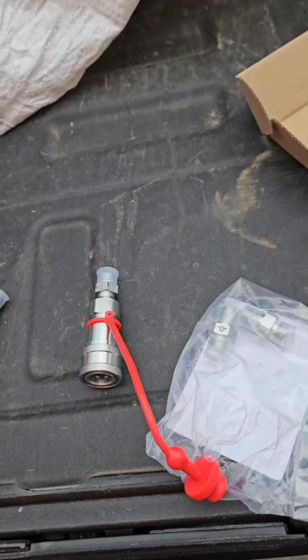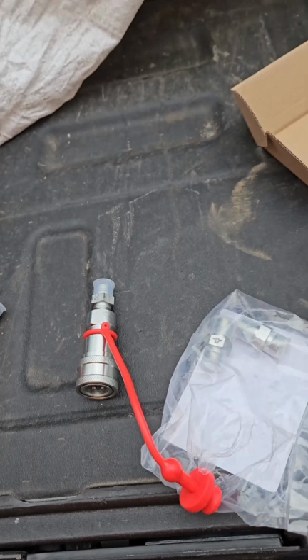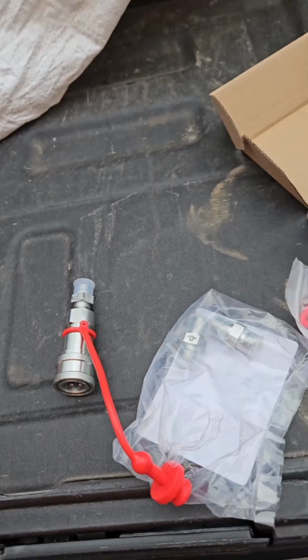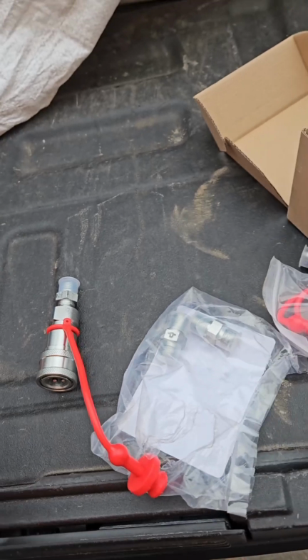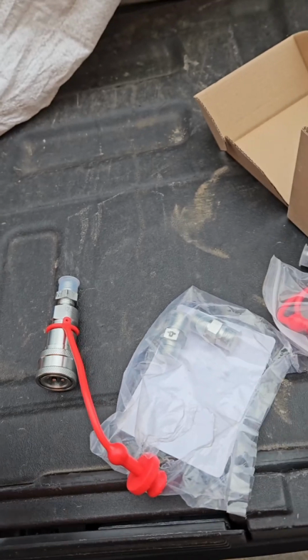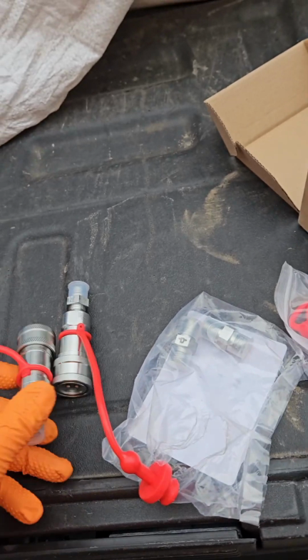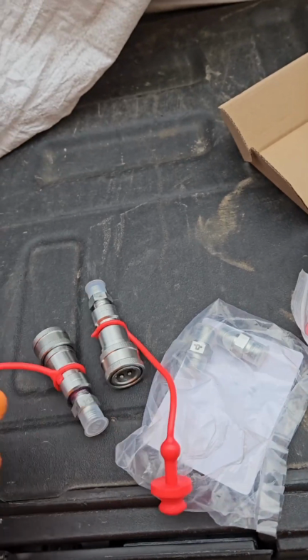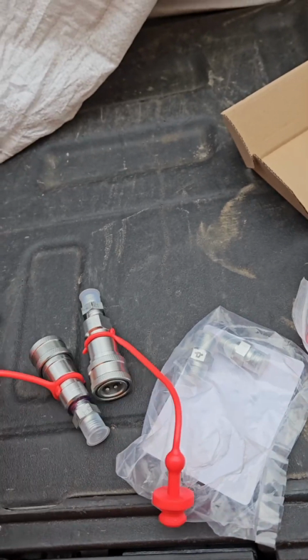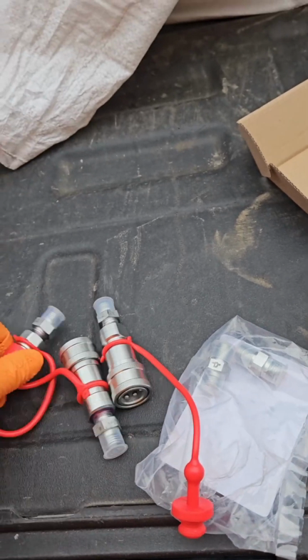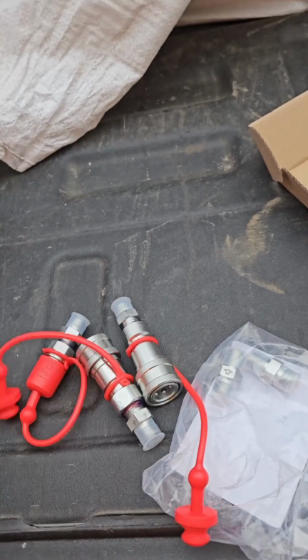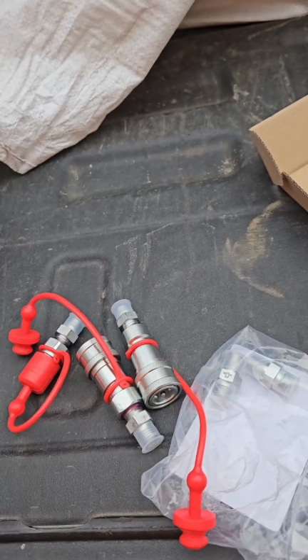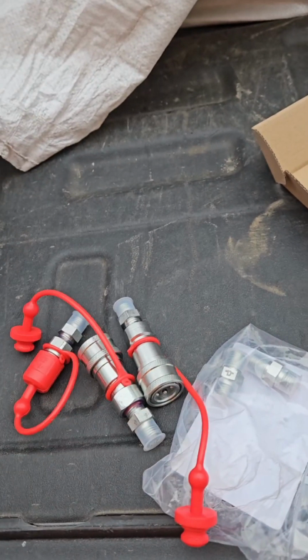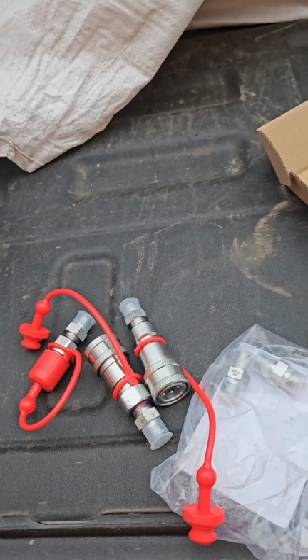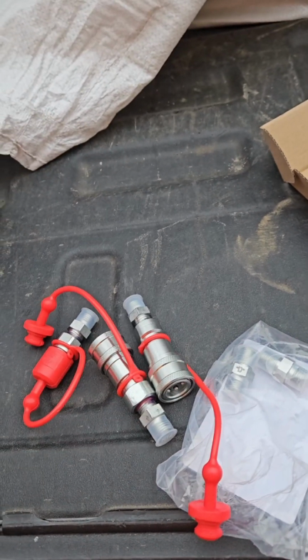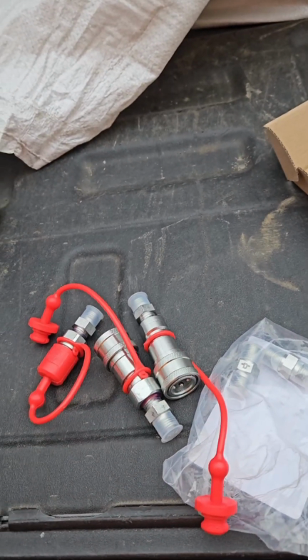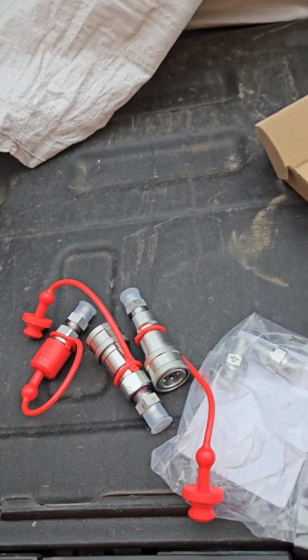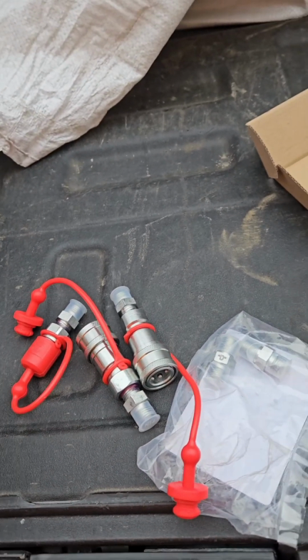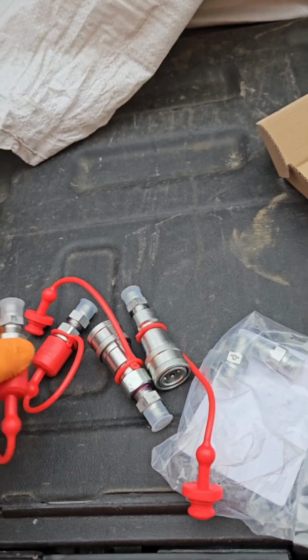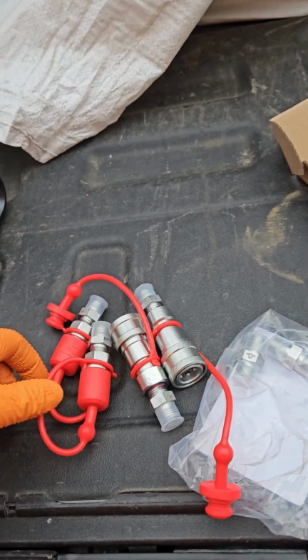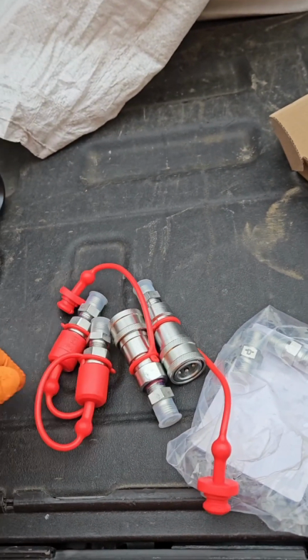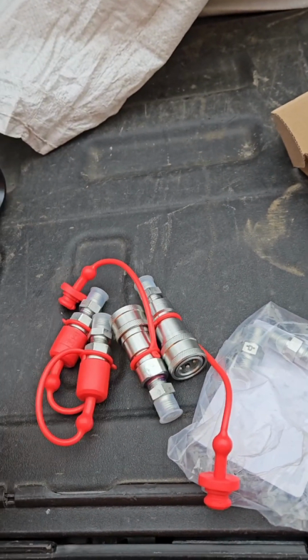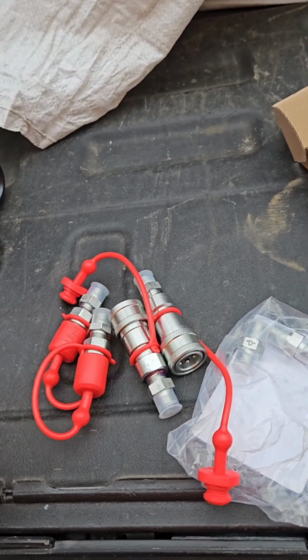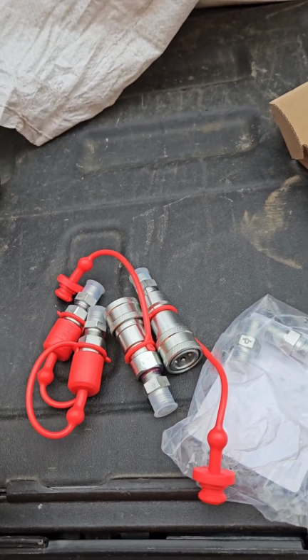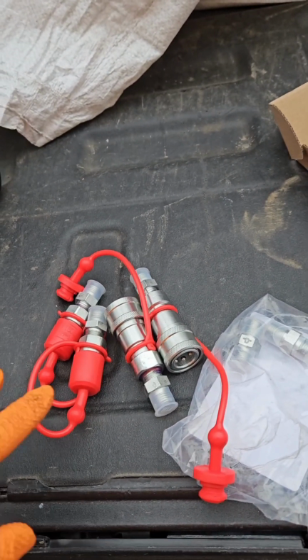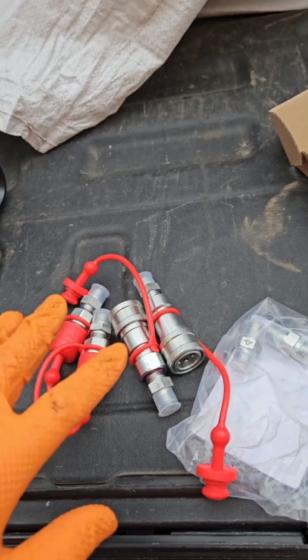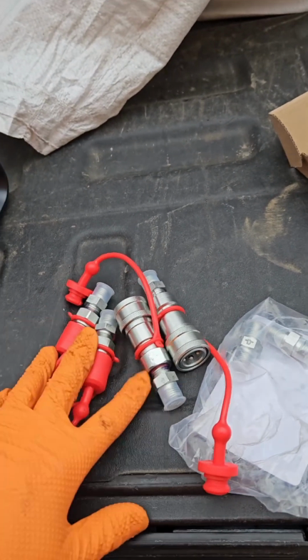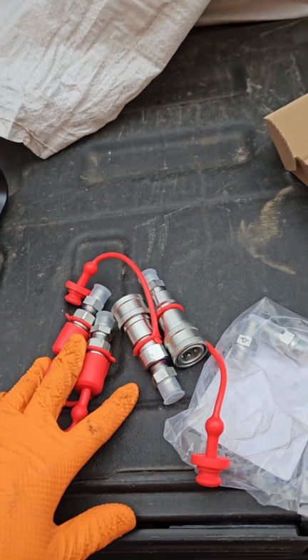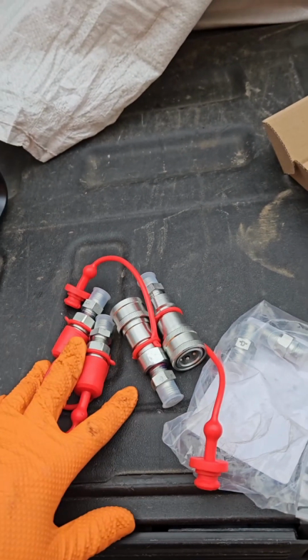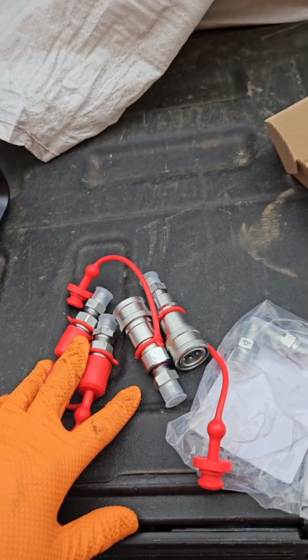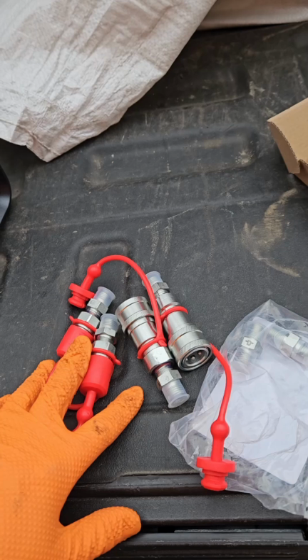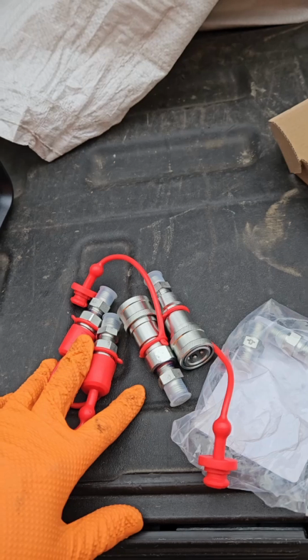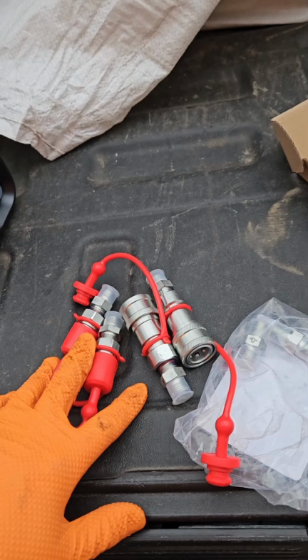I've got a couple already put together — one there, one there, one there, and one there. I'm going to go ahead and put these on the machine and we'll test them out.